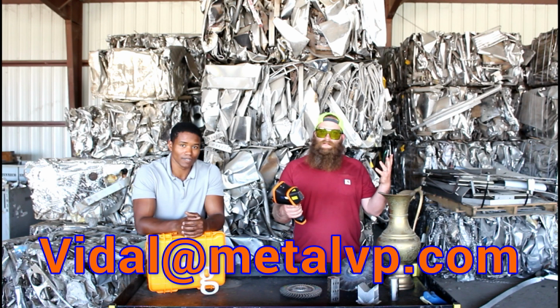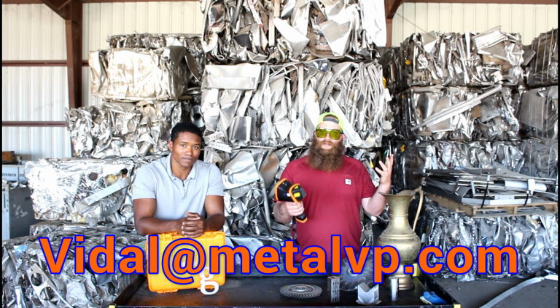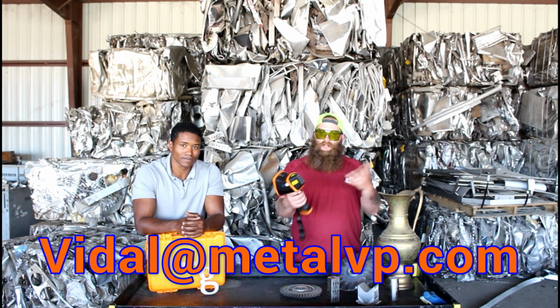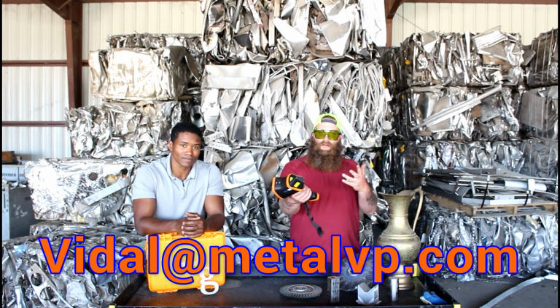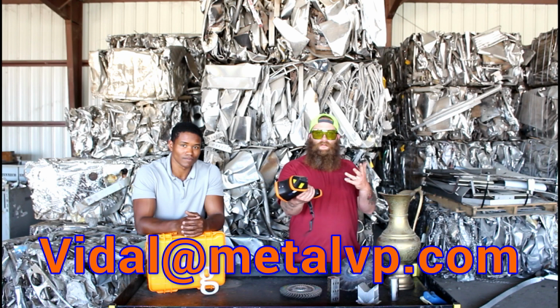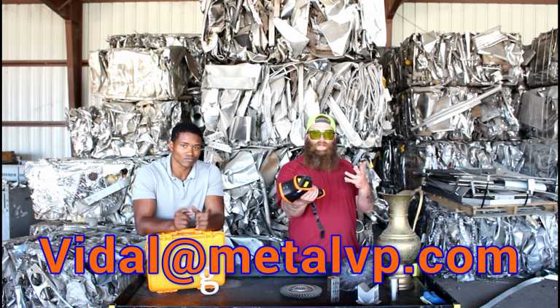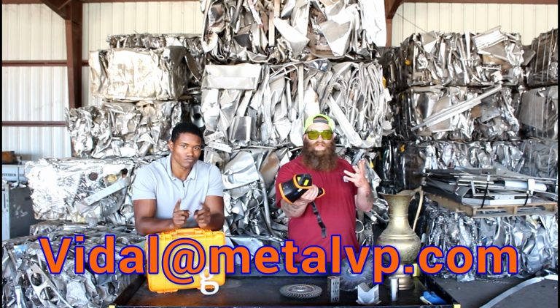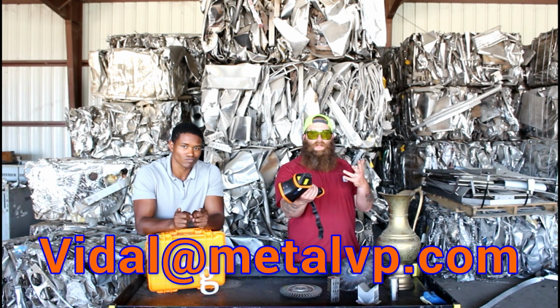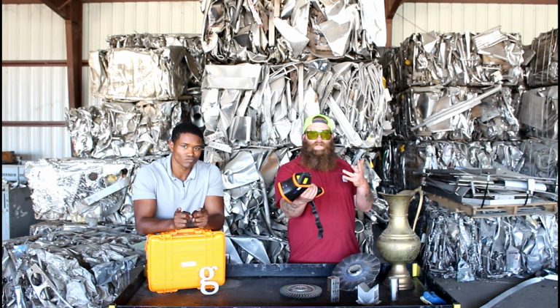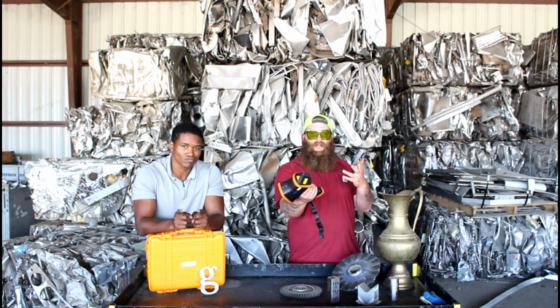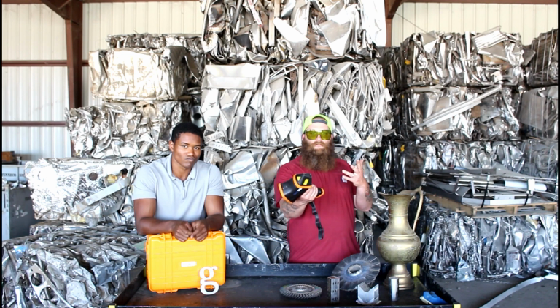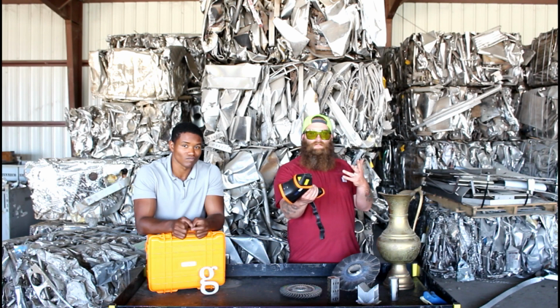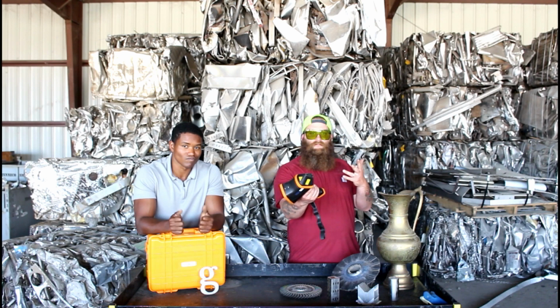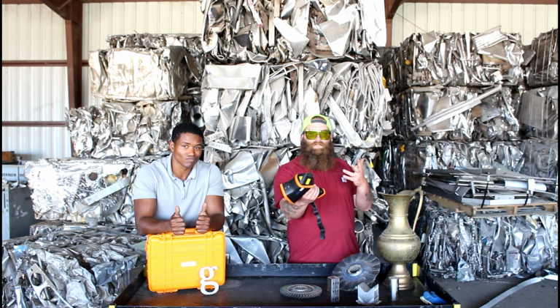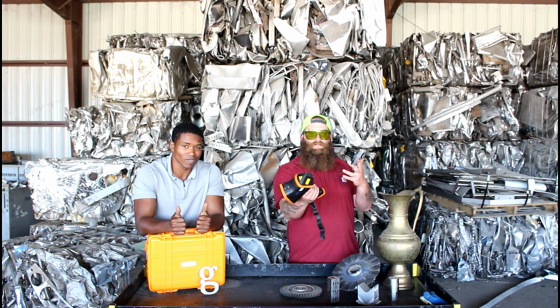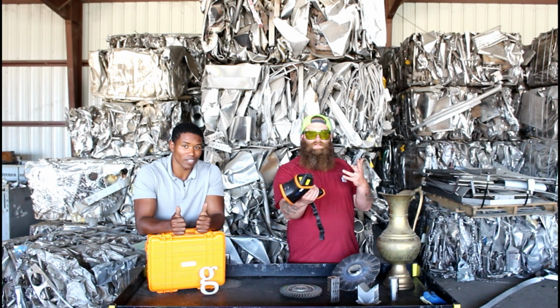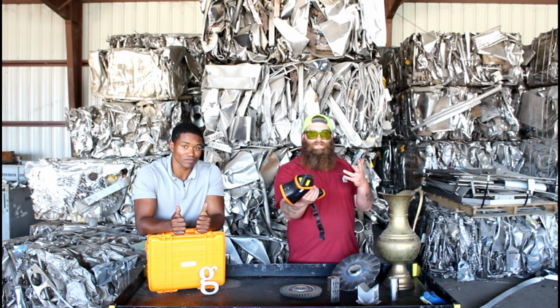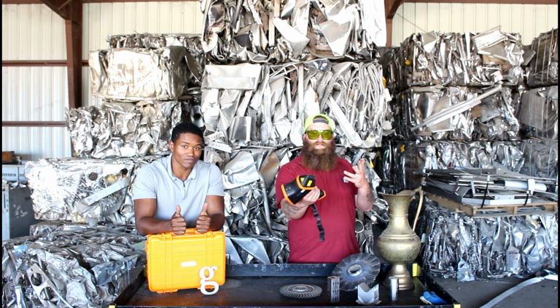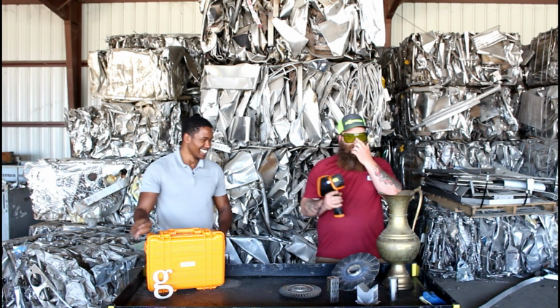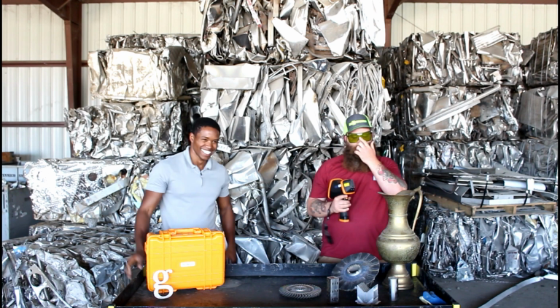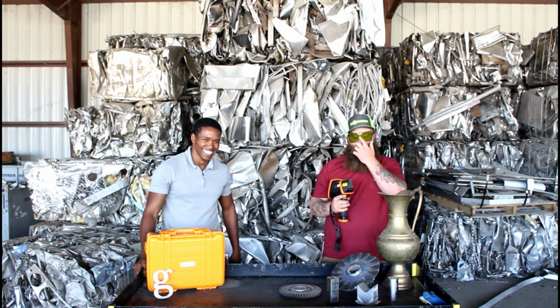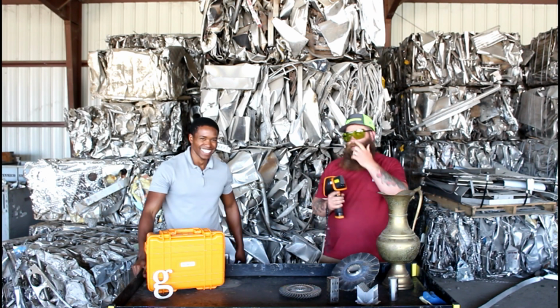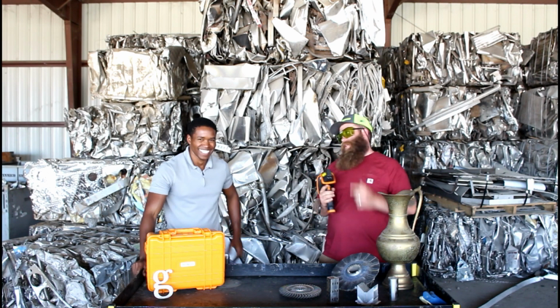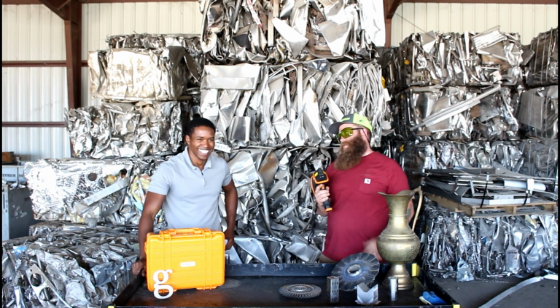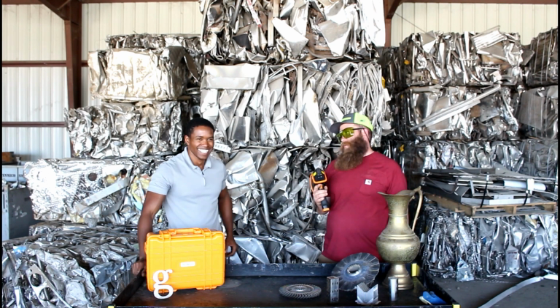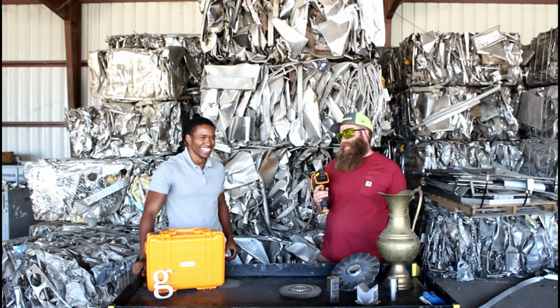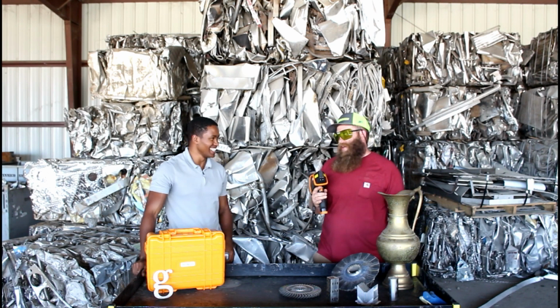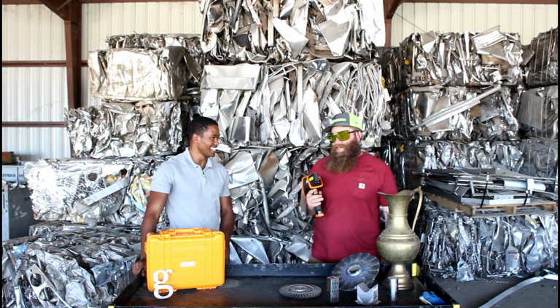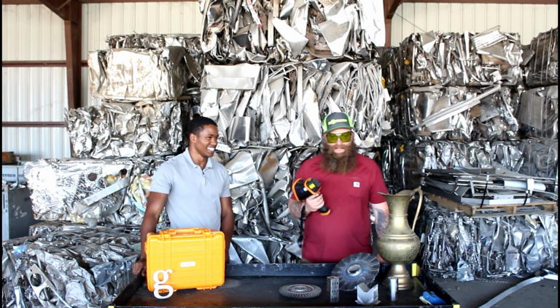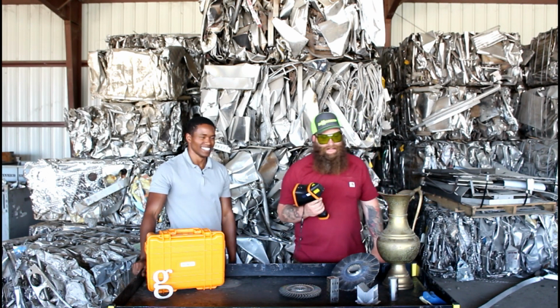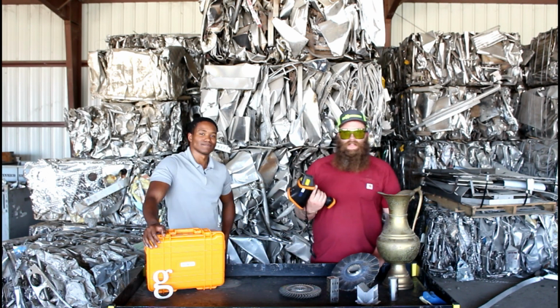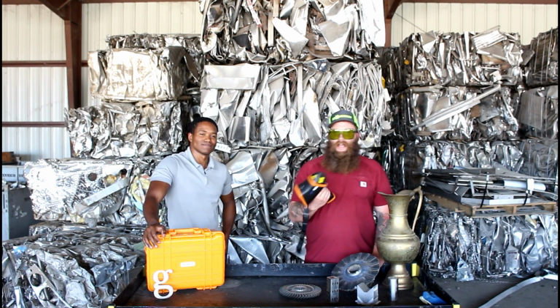Enjoy these bloopers of us making a video. Can't look weirder than me, just remember that.